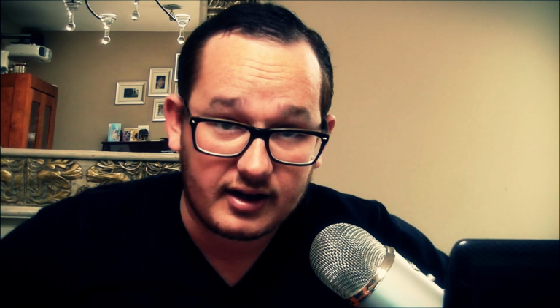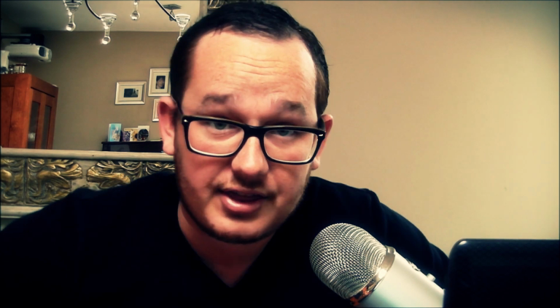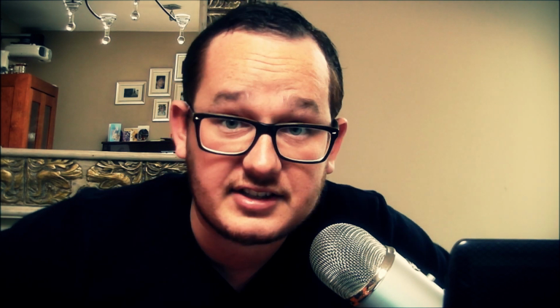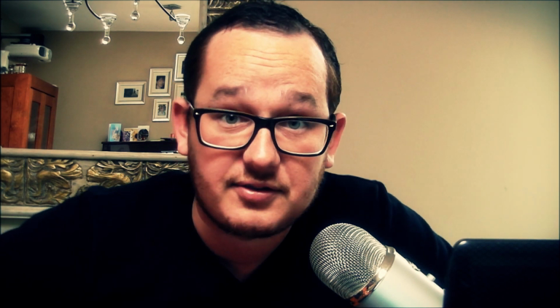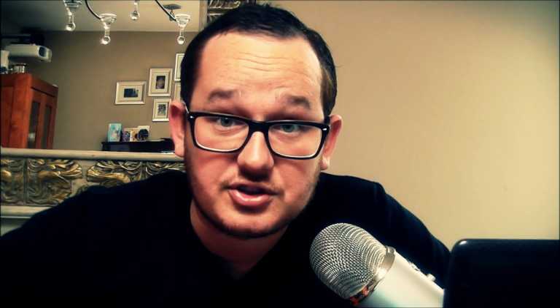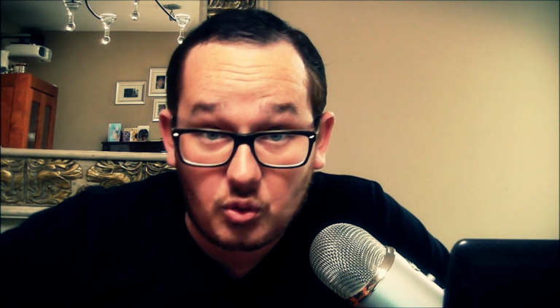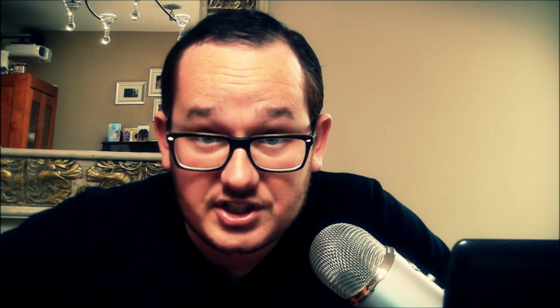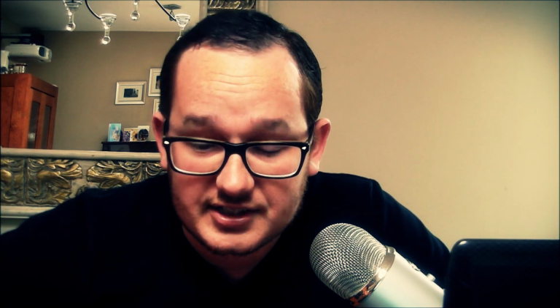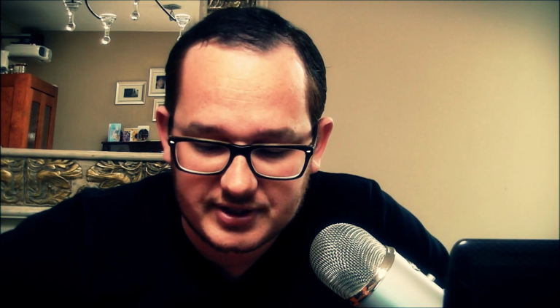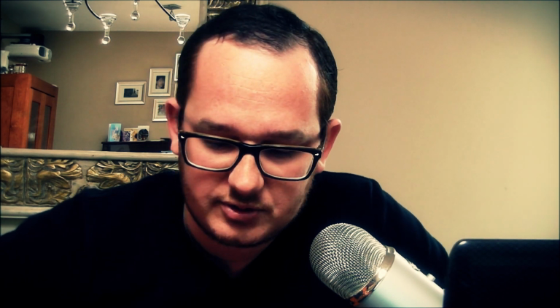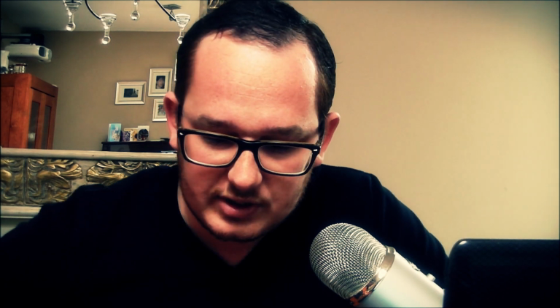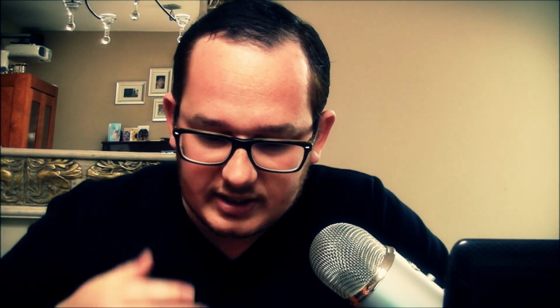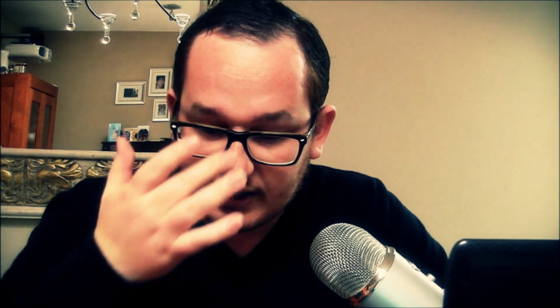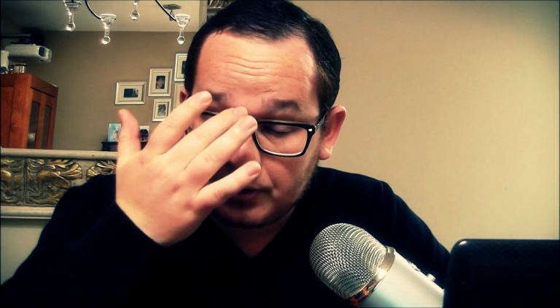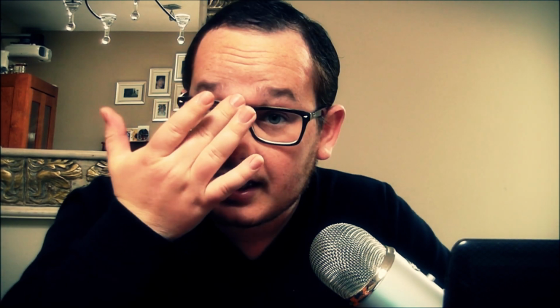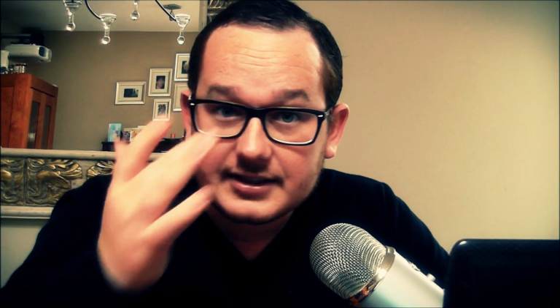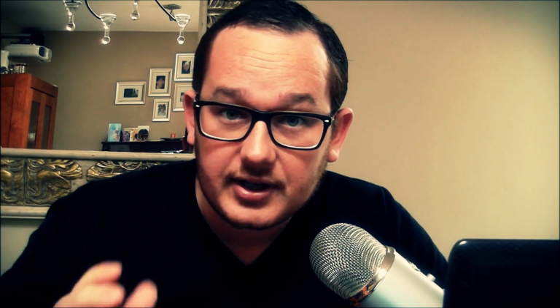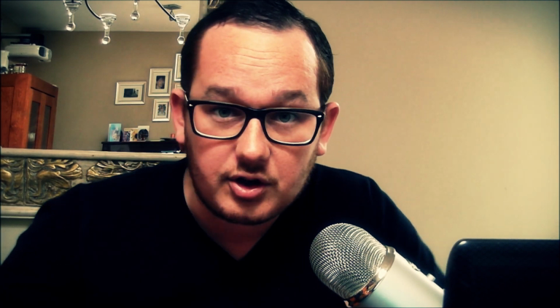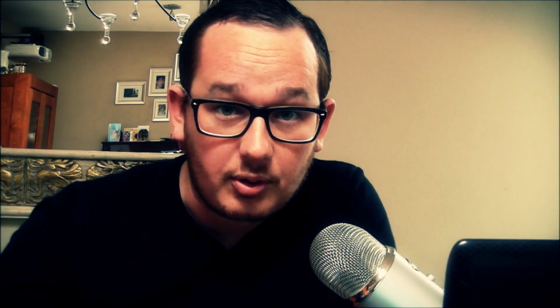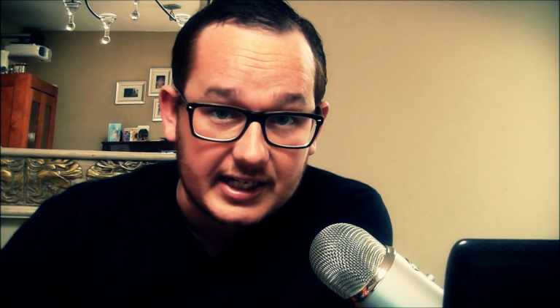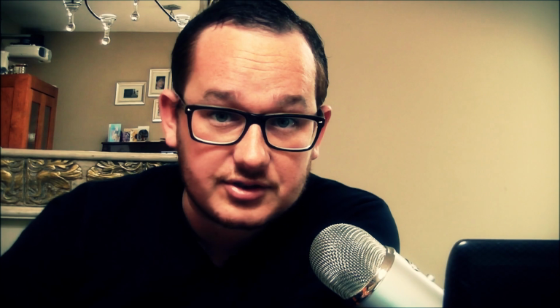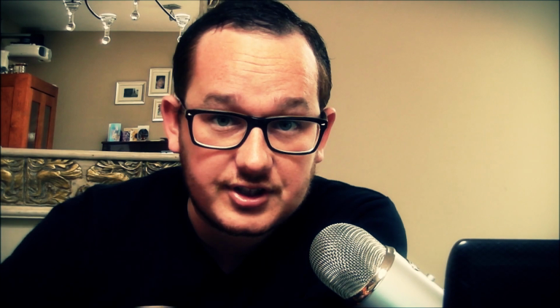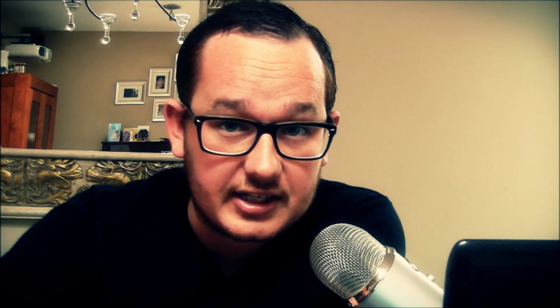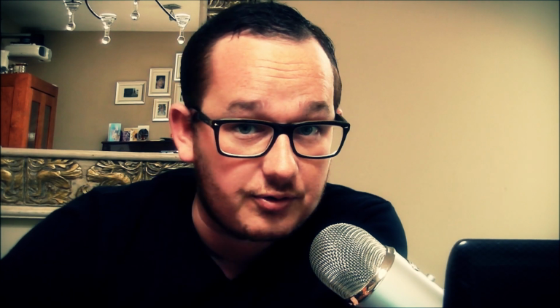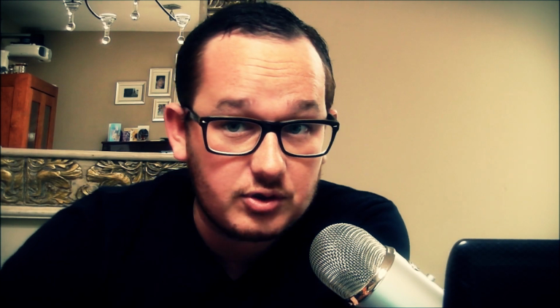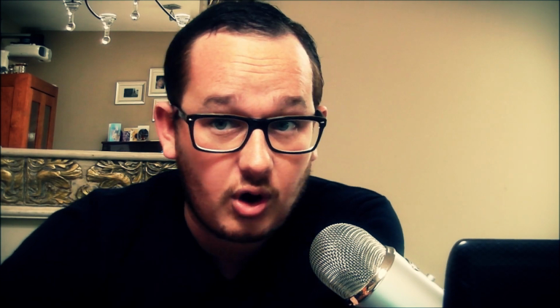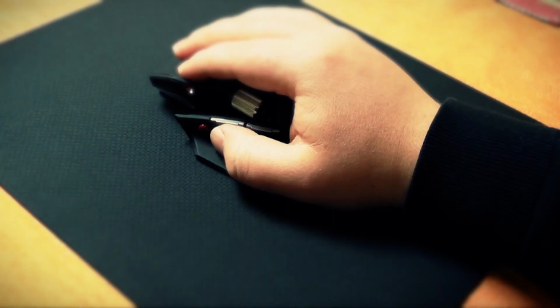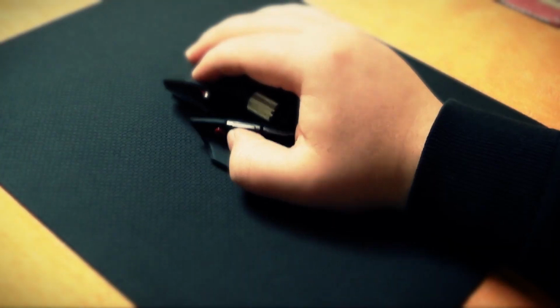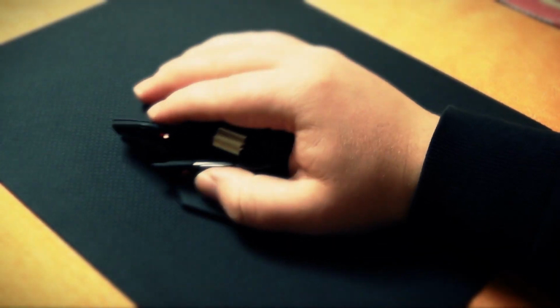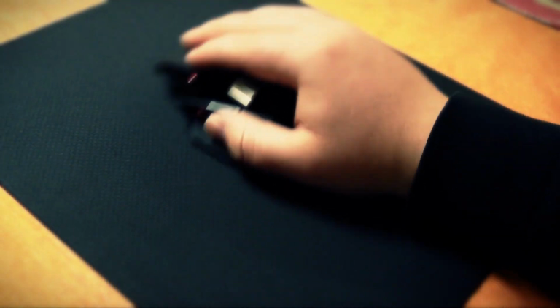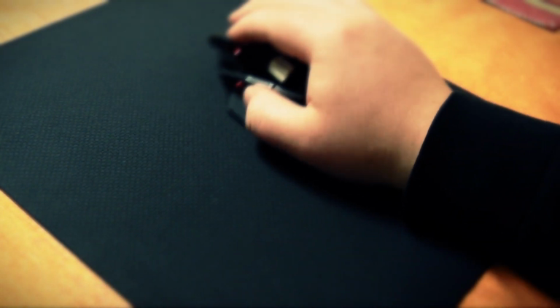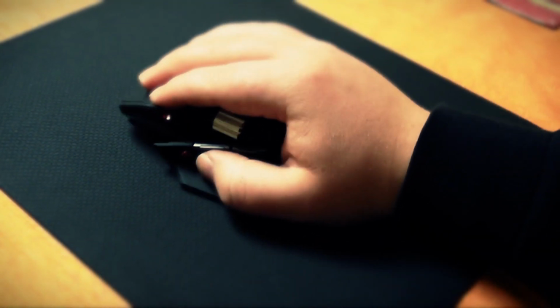Thanks in advance for watching this video. If you click this video, you're probably interested in a review on the SteelSeries R.A.T. 9.